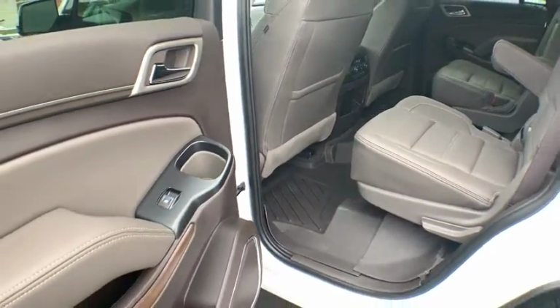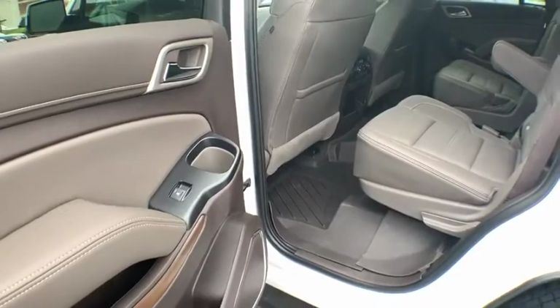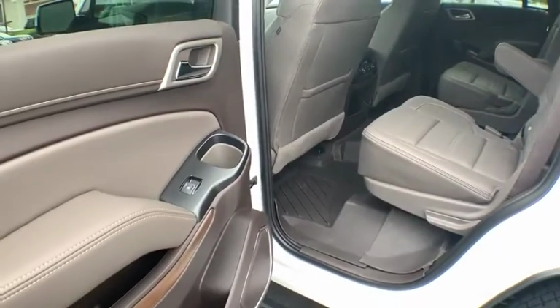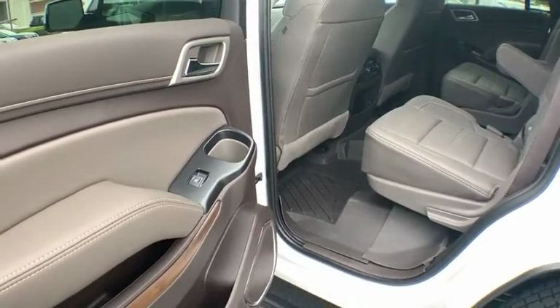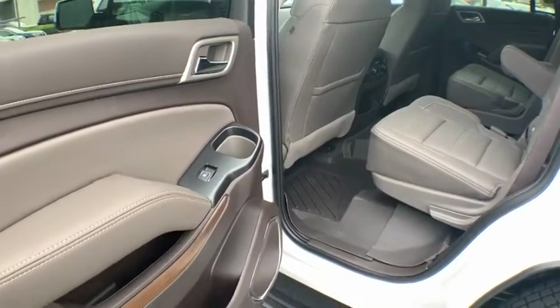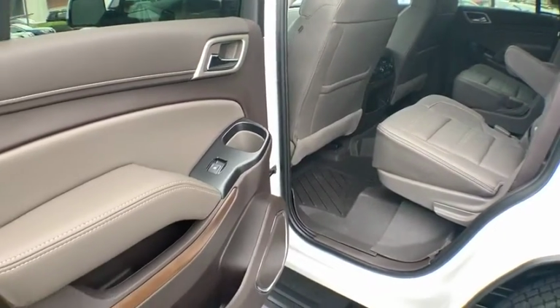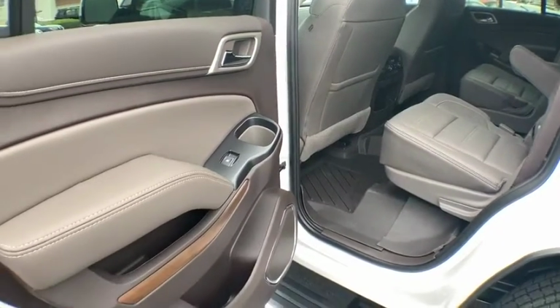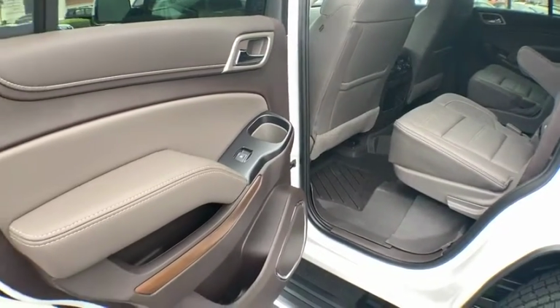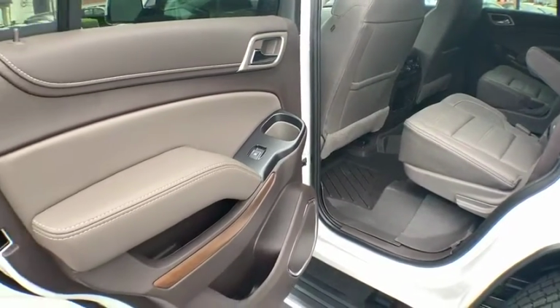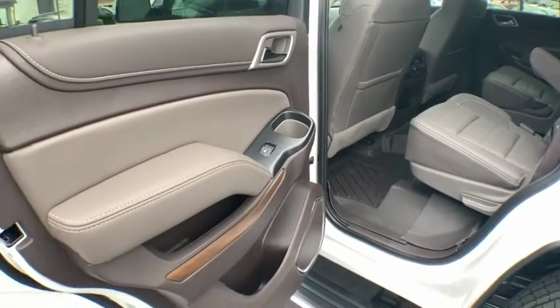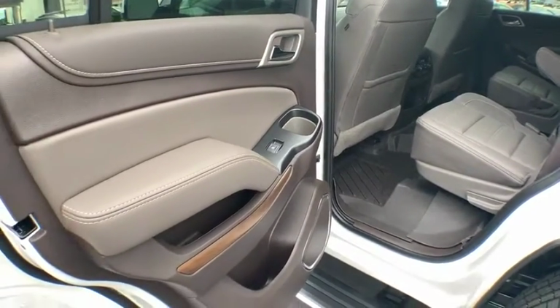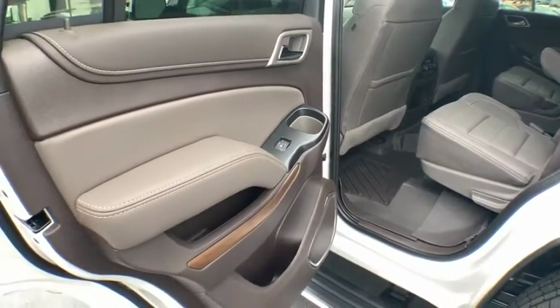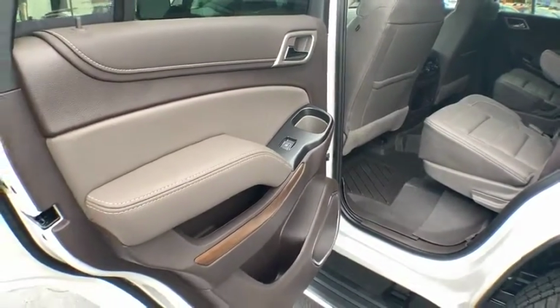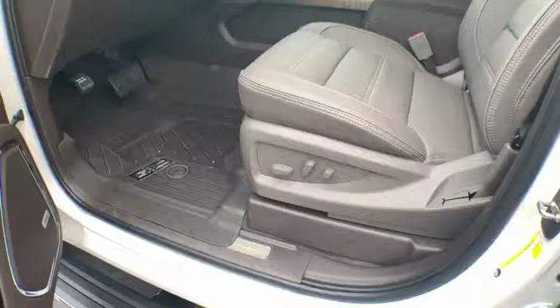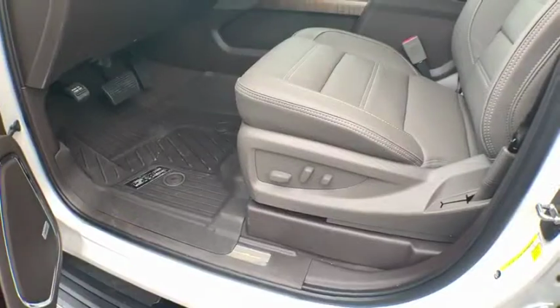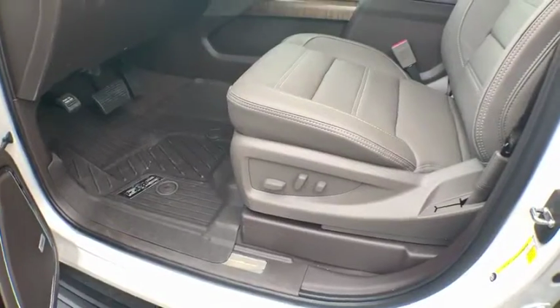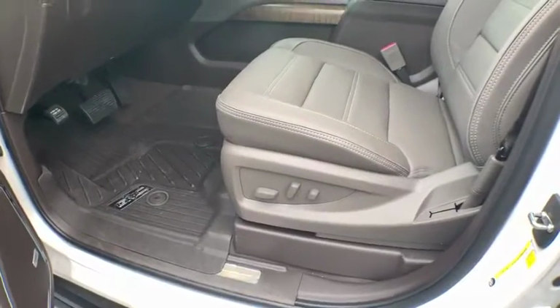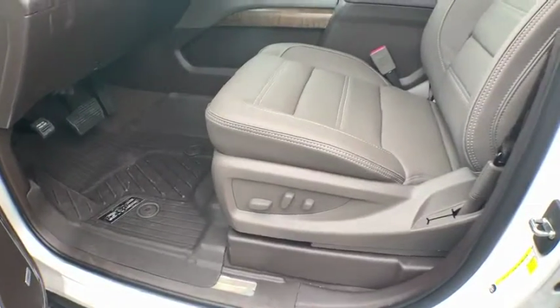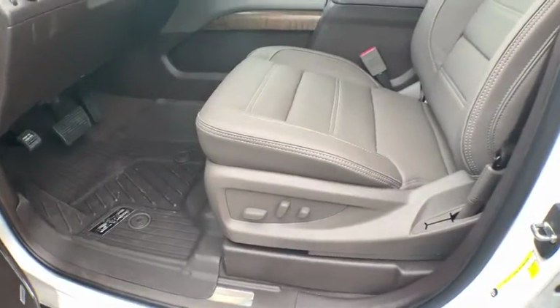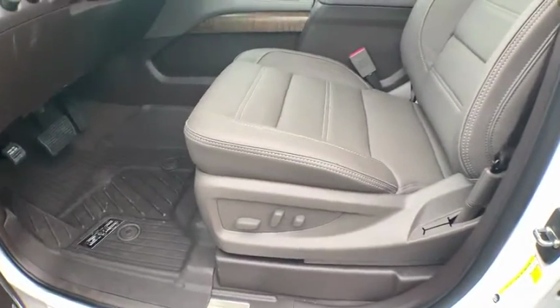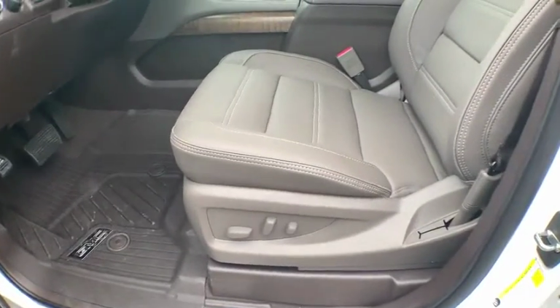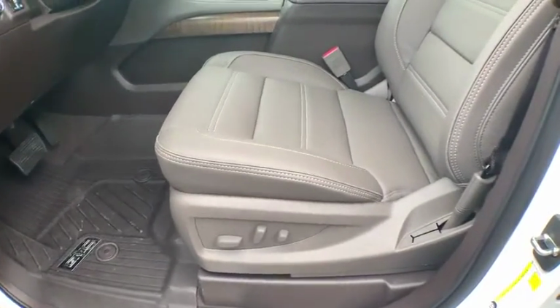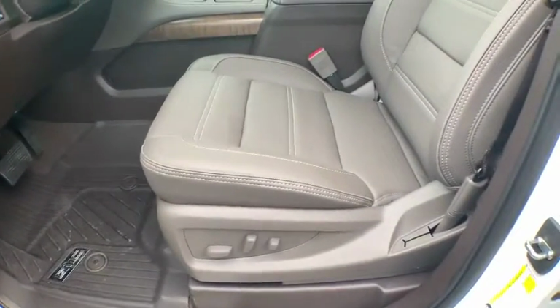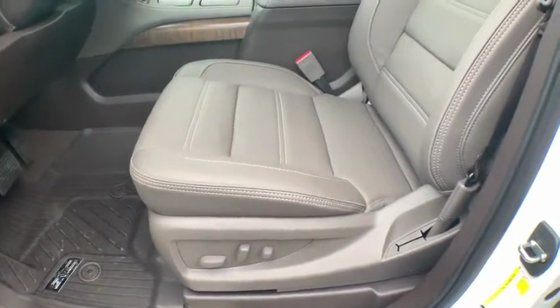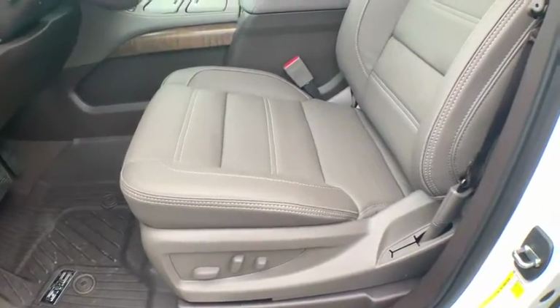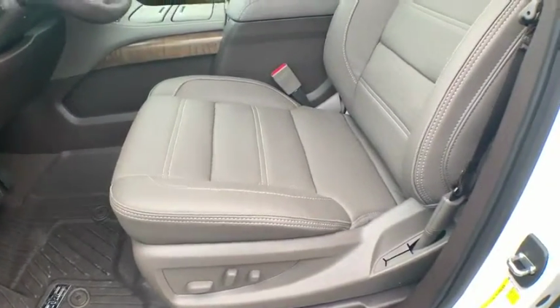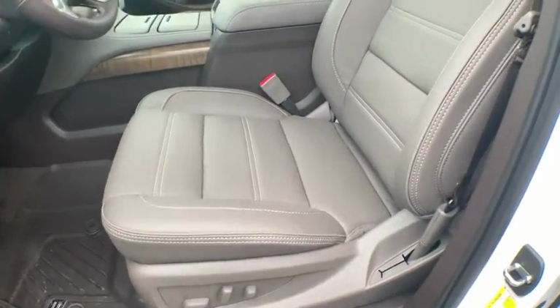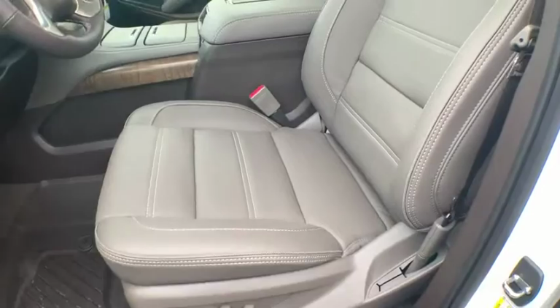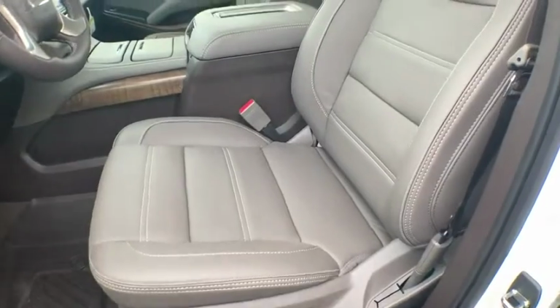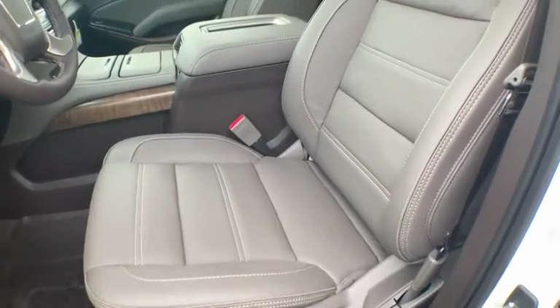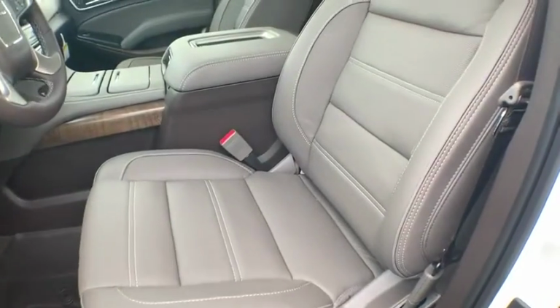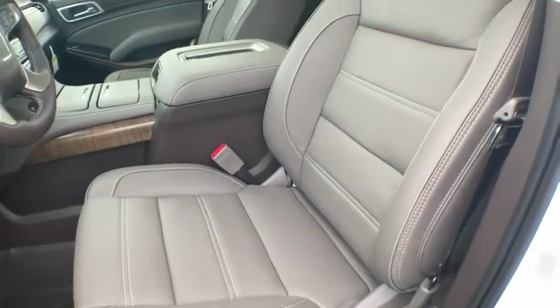Heated steering wheel, compass, trip computer, security system, power windows, rear window defroster.